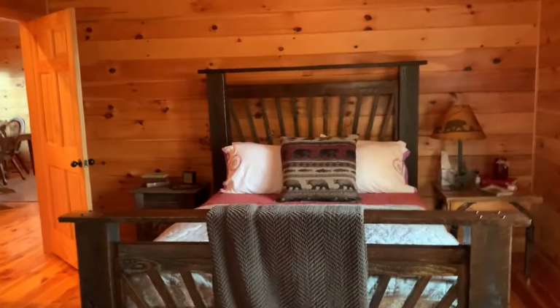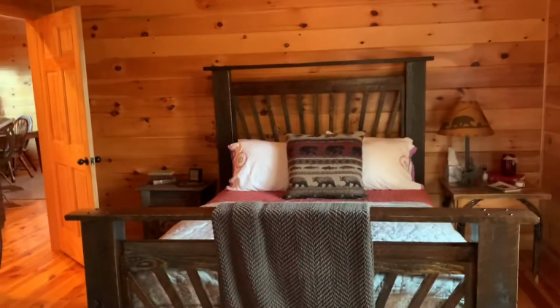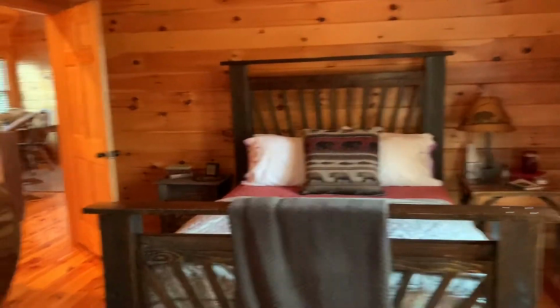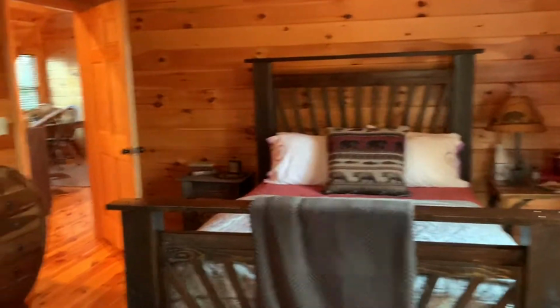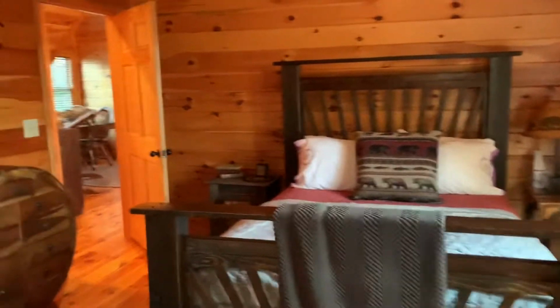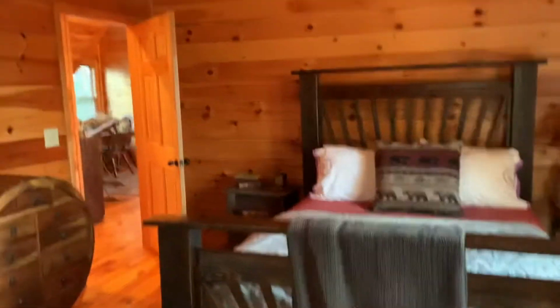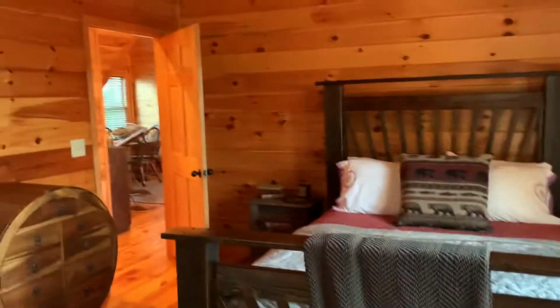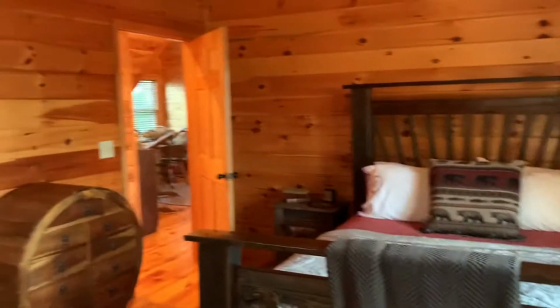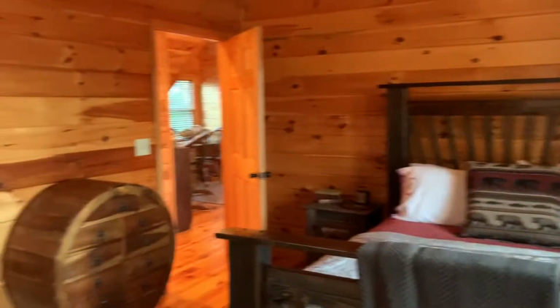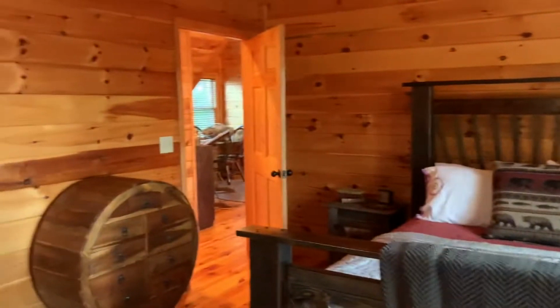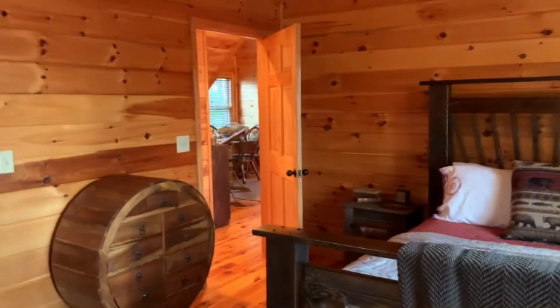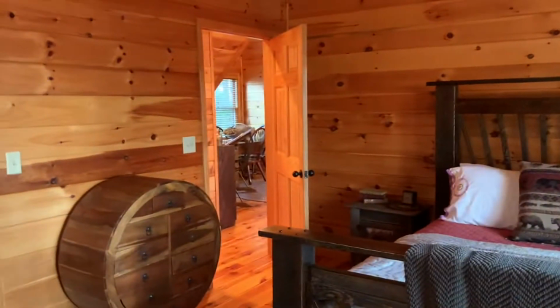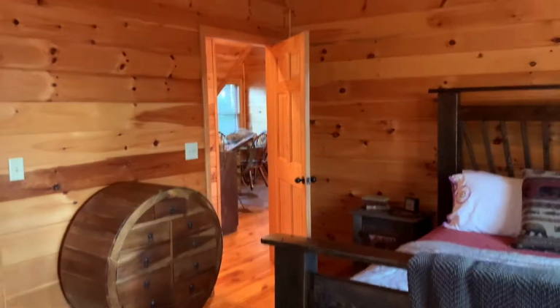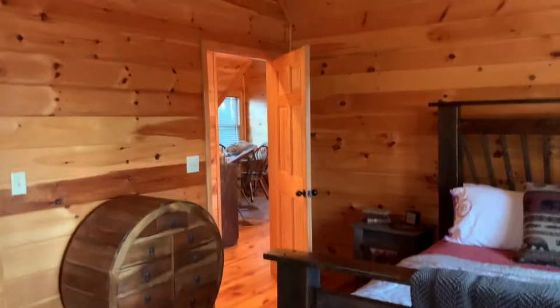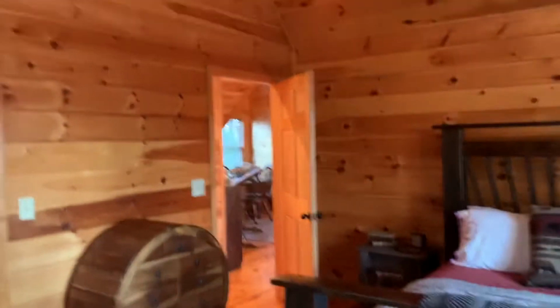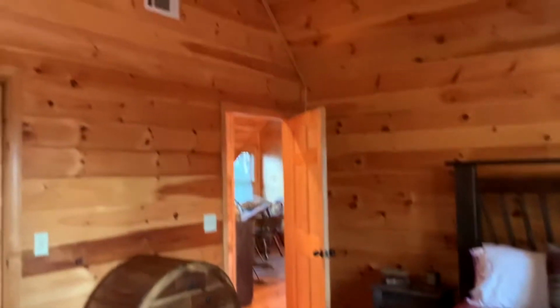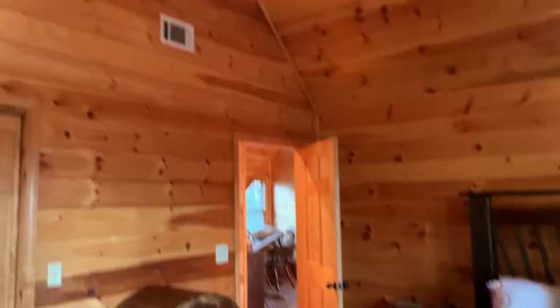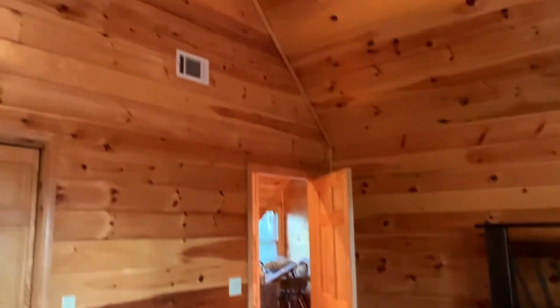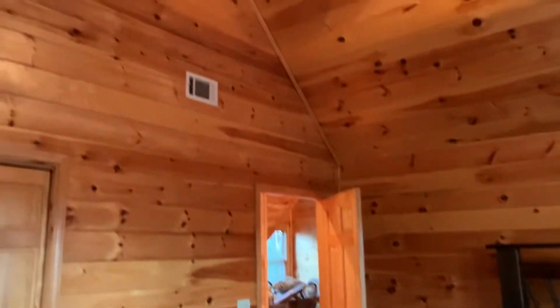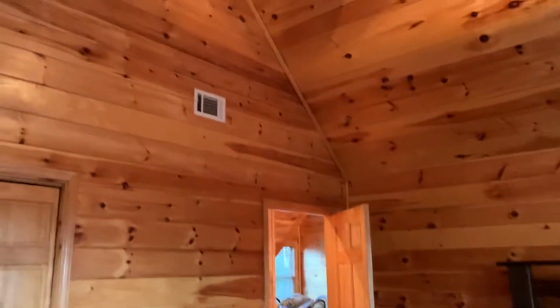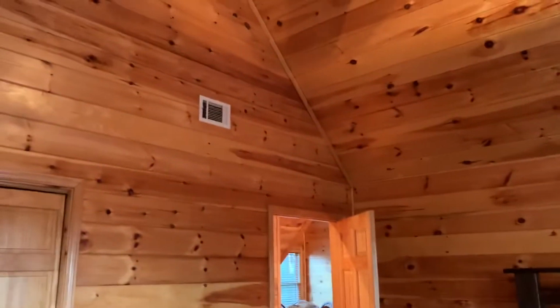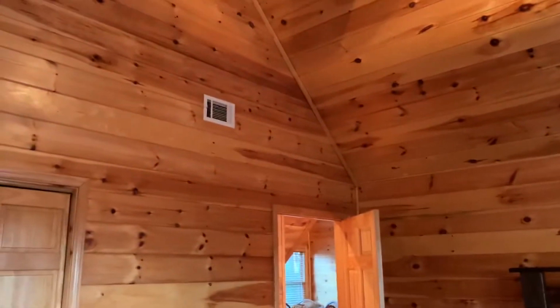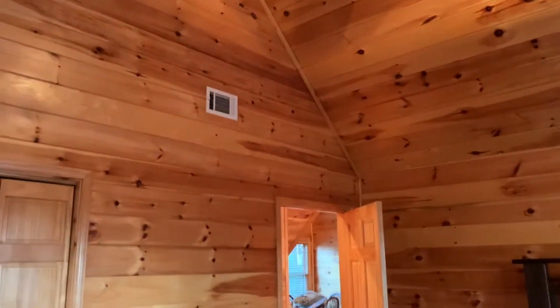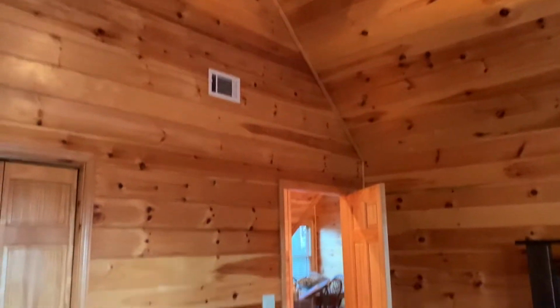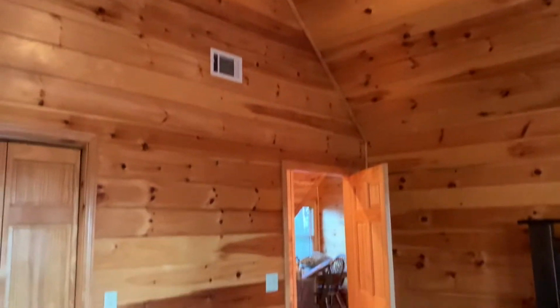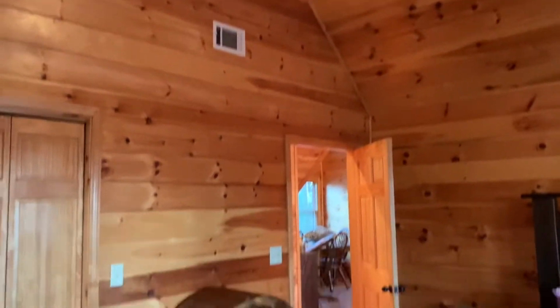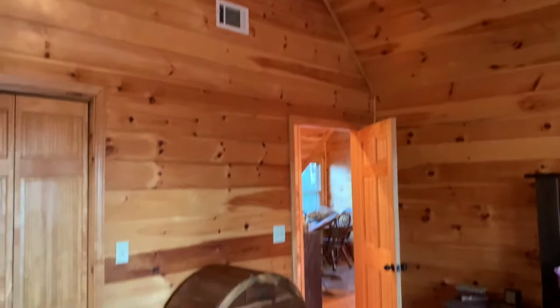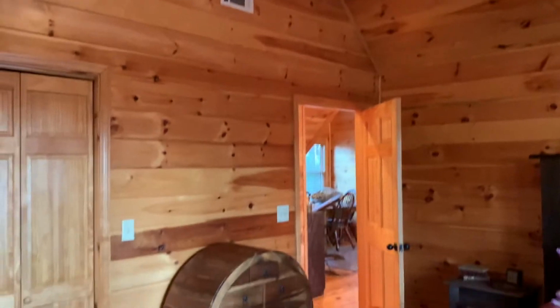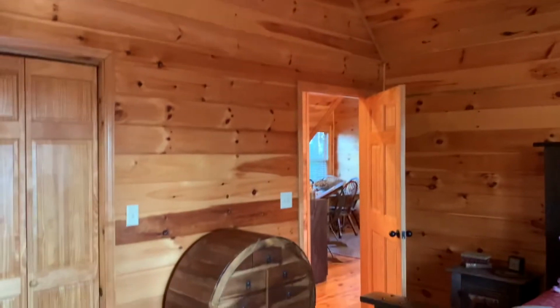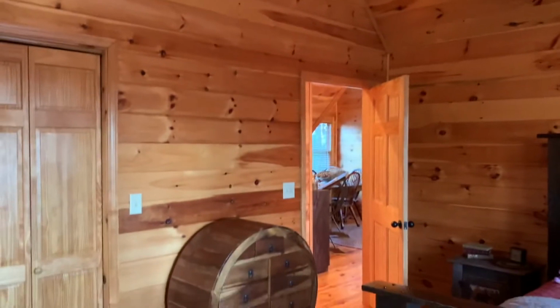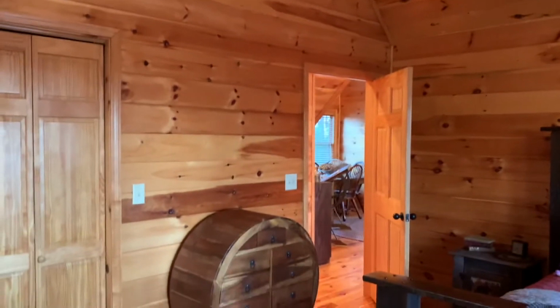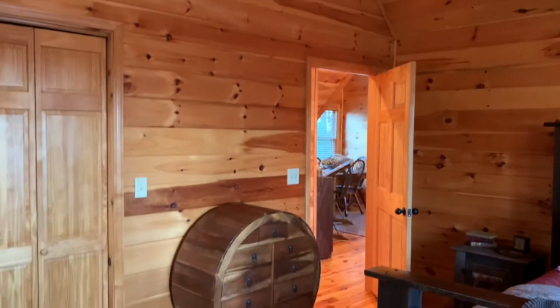All right, so that's it for the upstairs. Let's go into the basement.